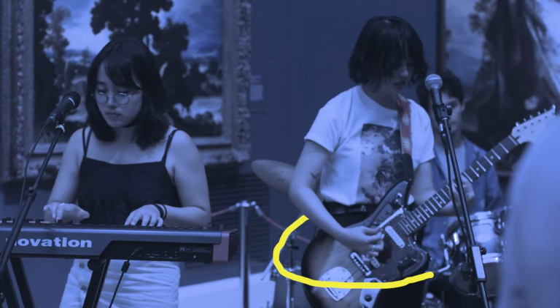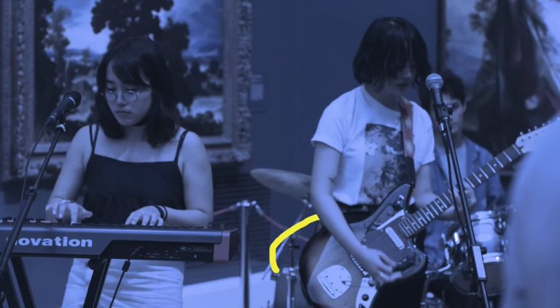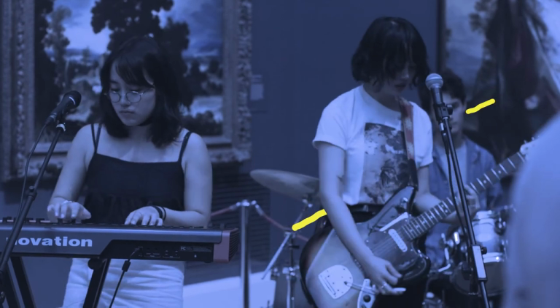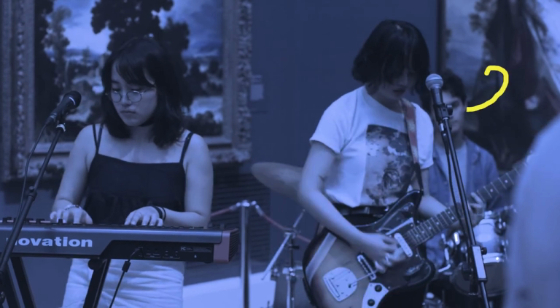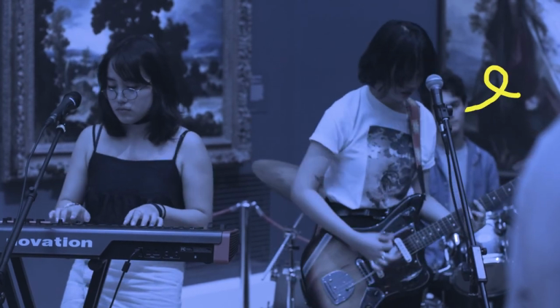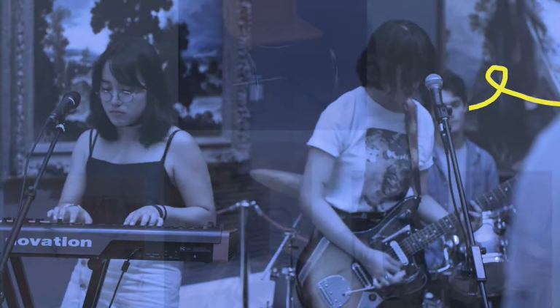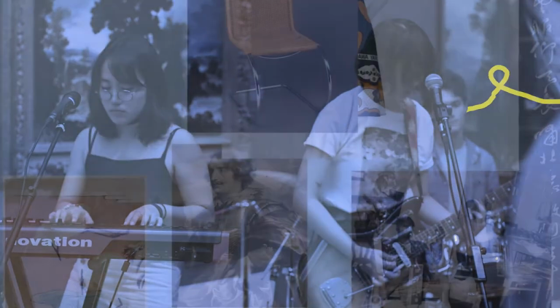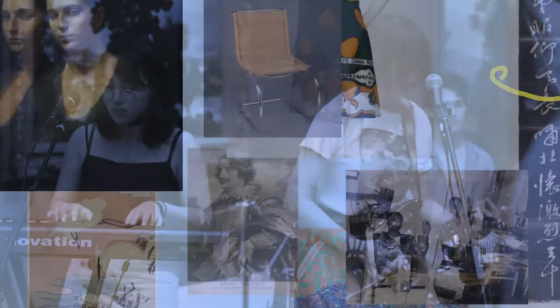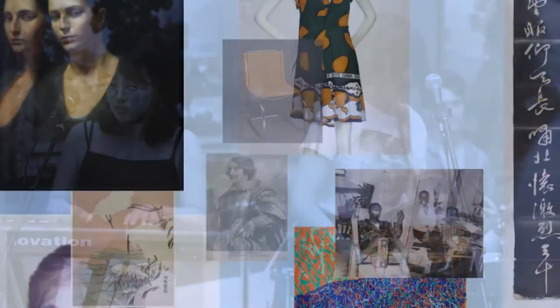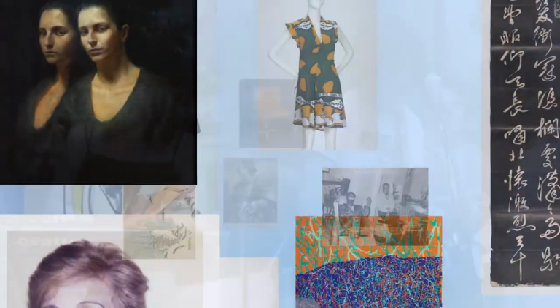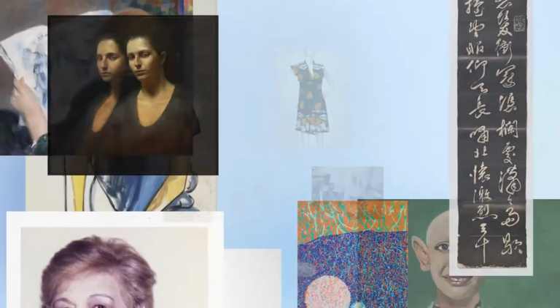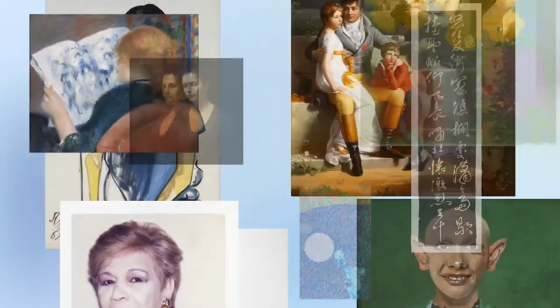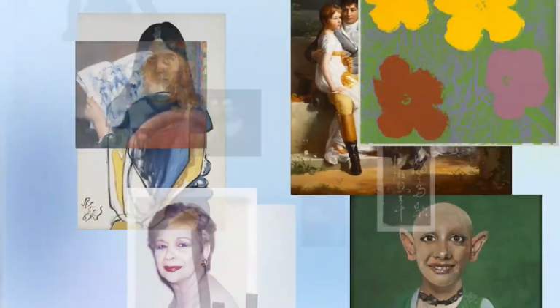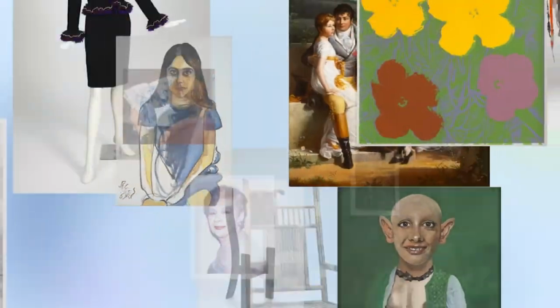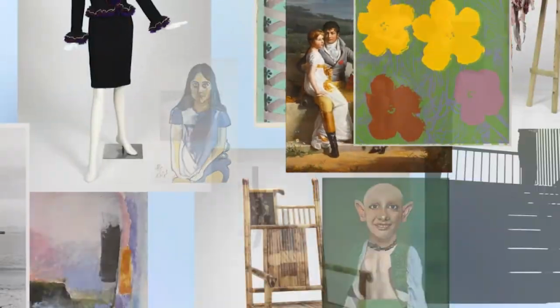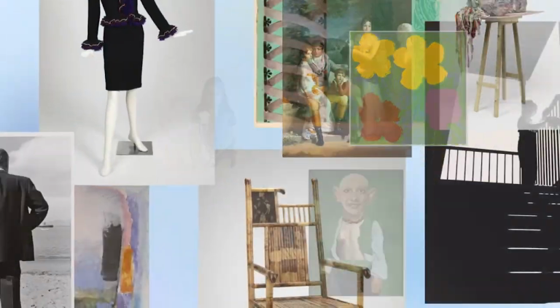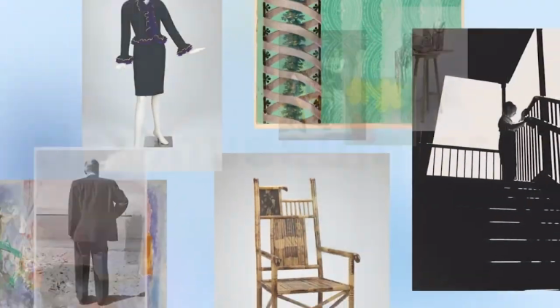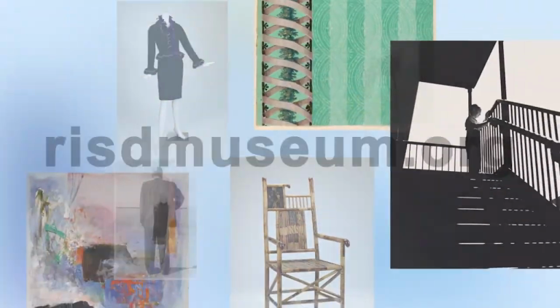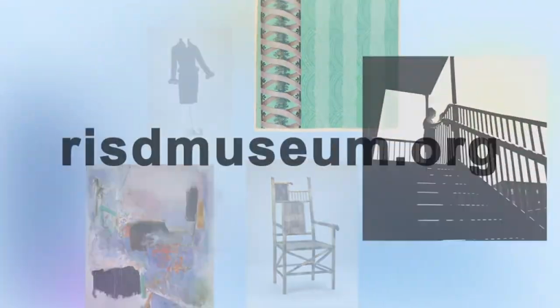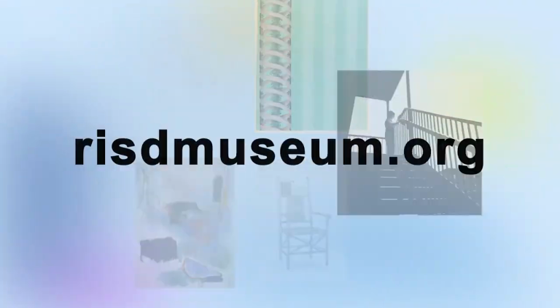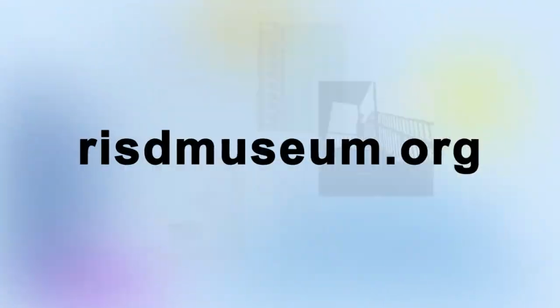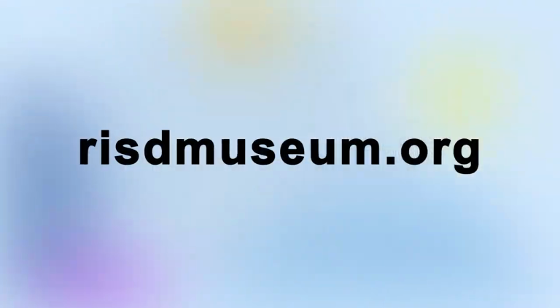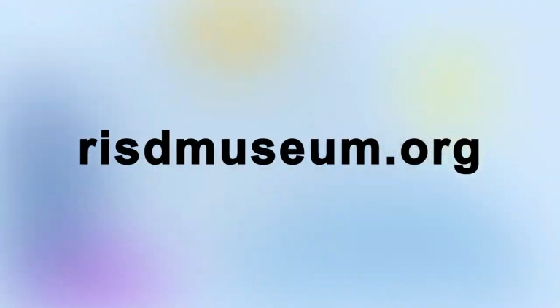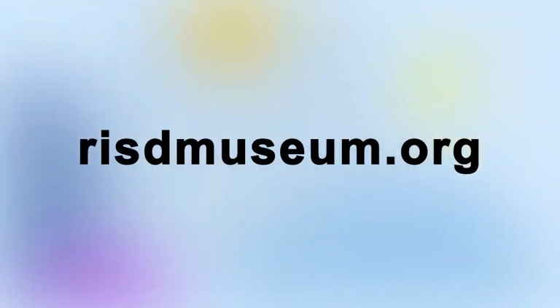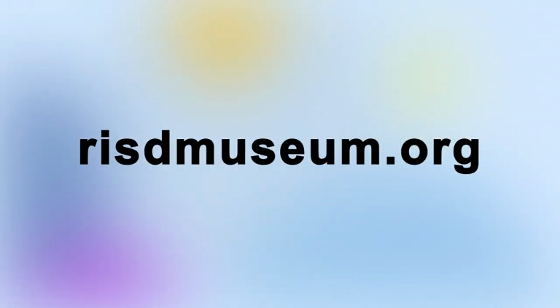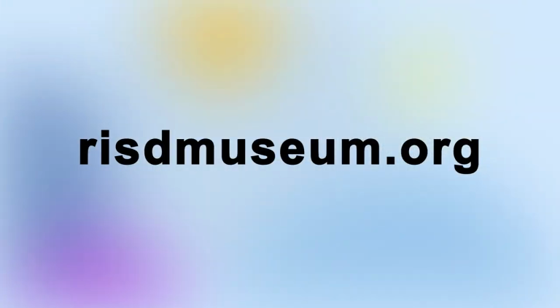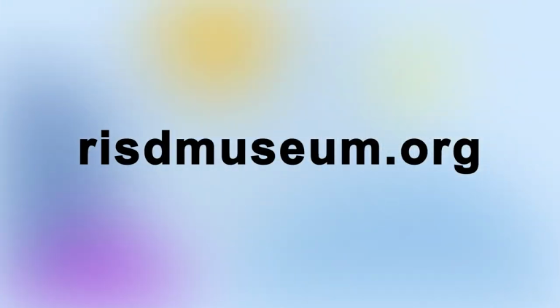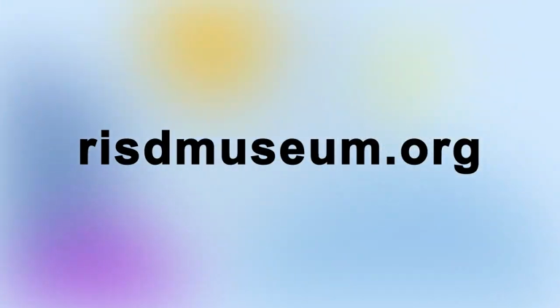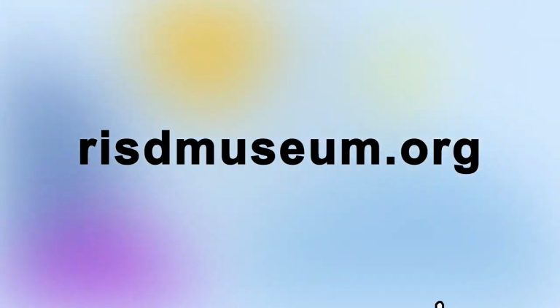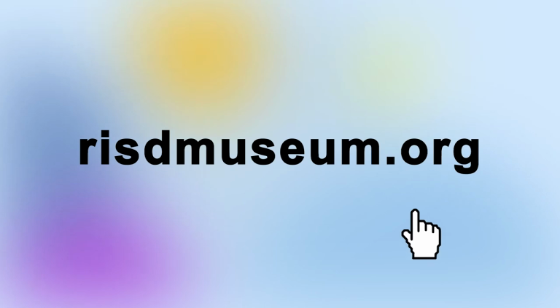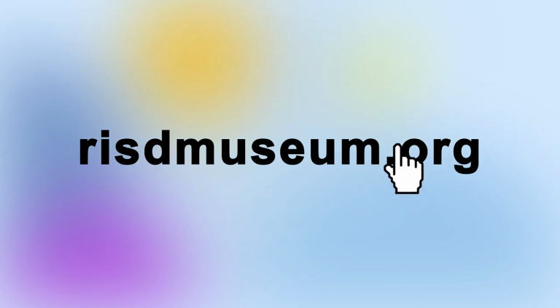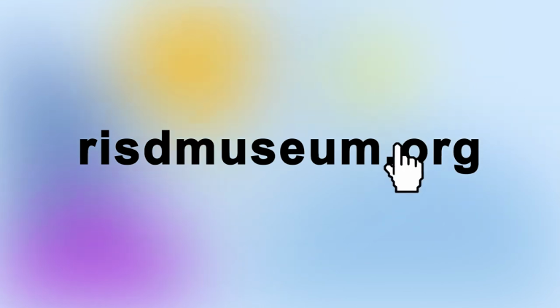However you want to get involved, the museum has what you are looking for. Where will you start?